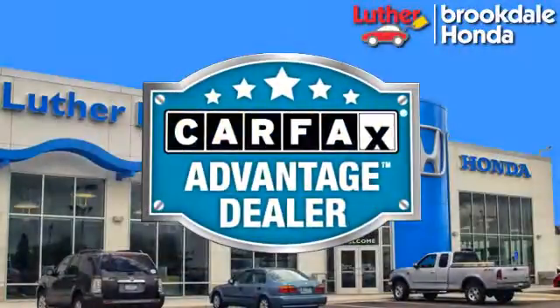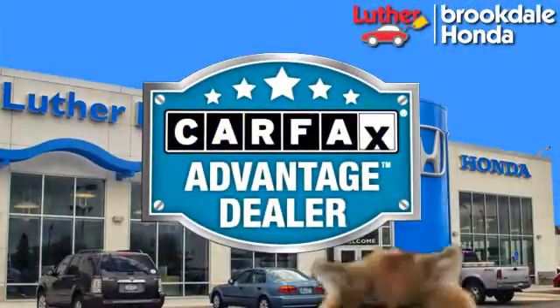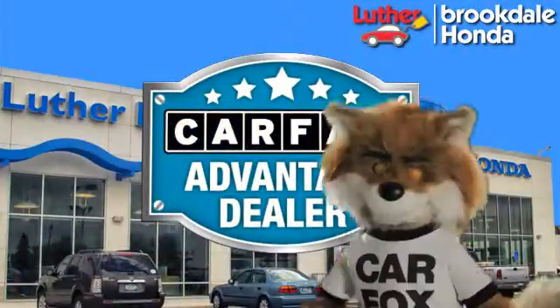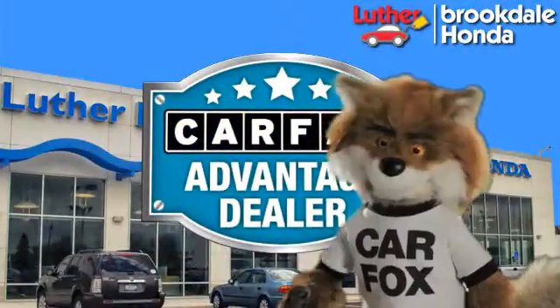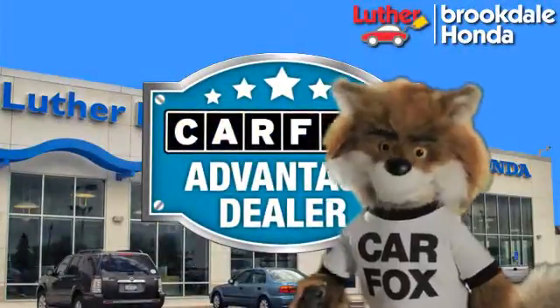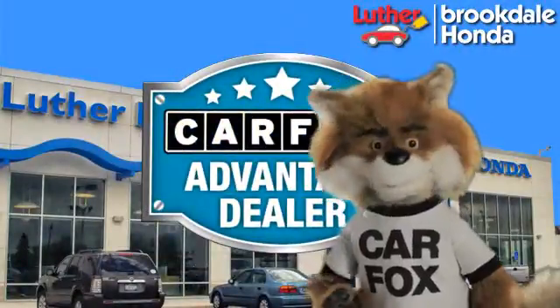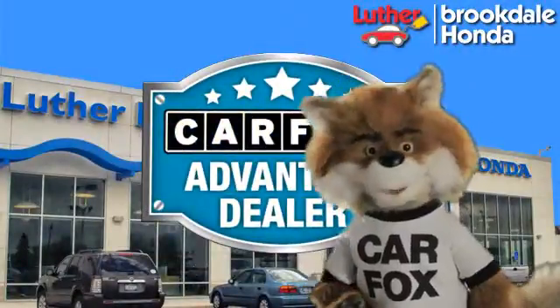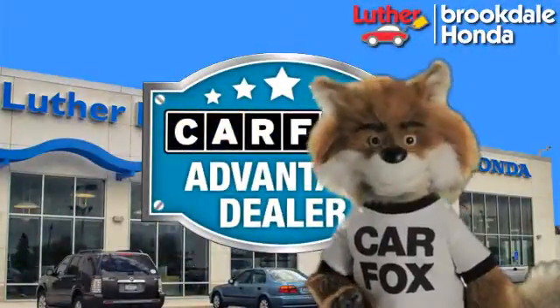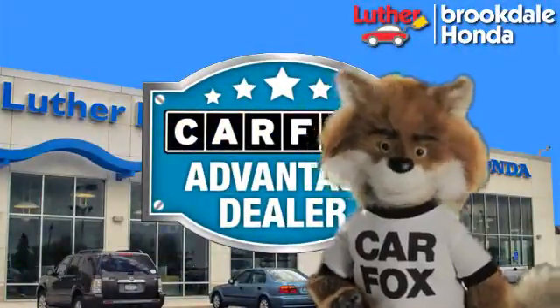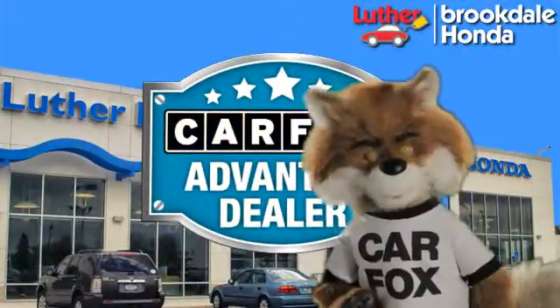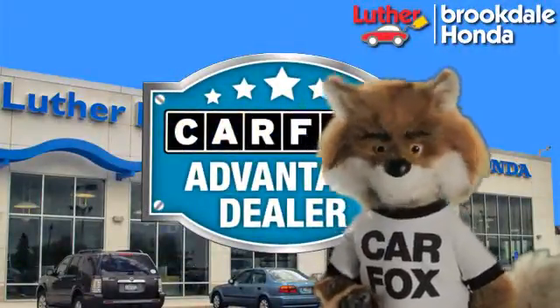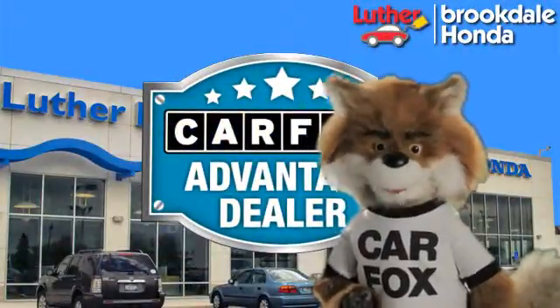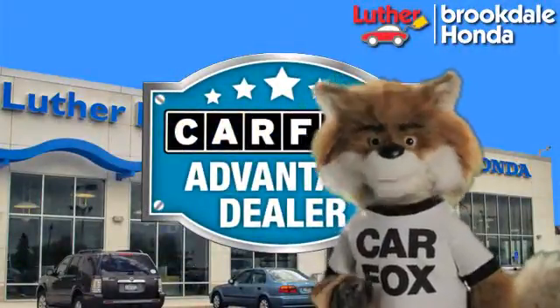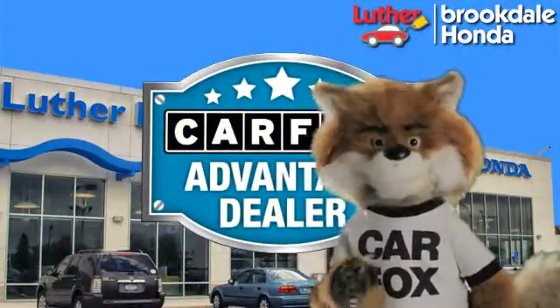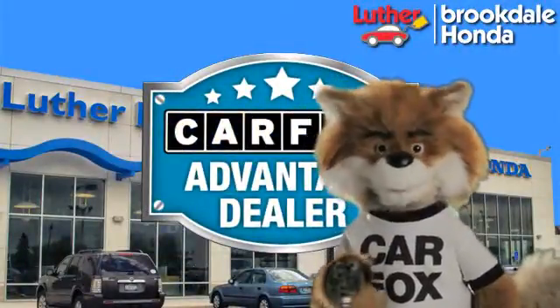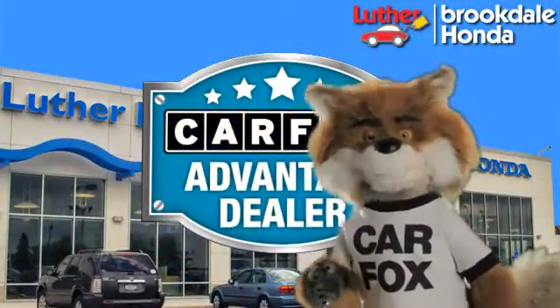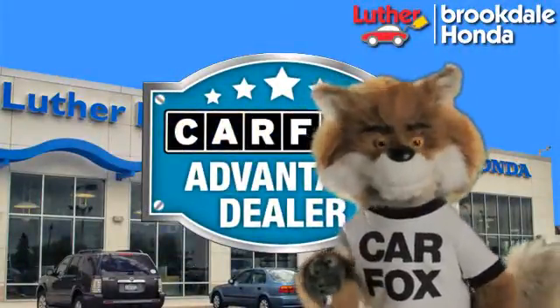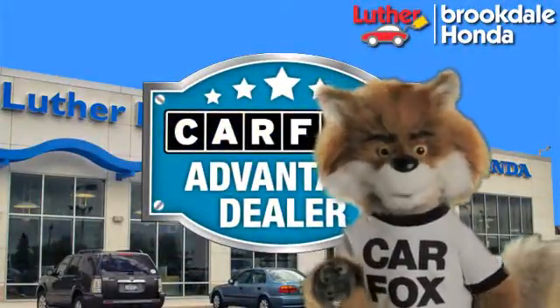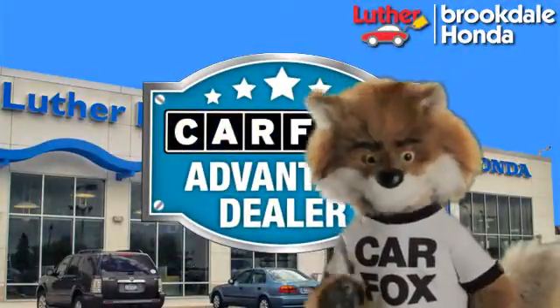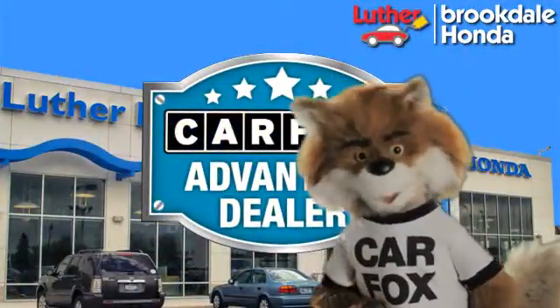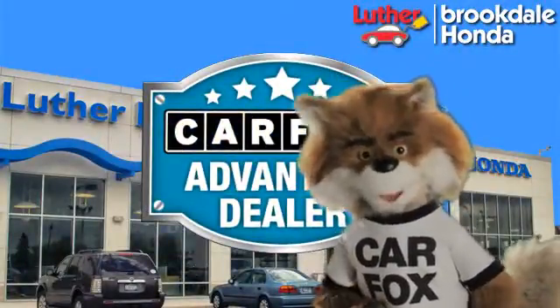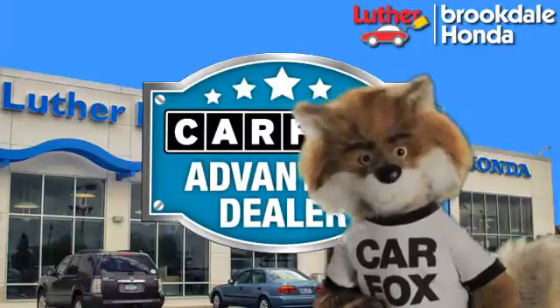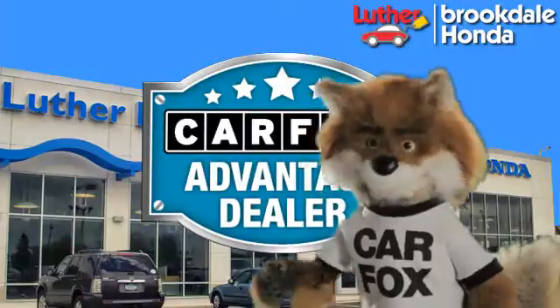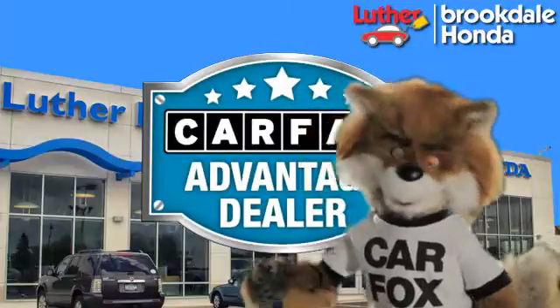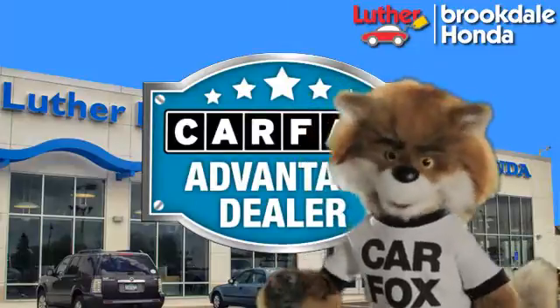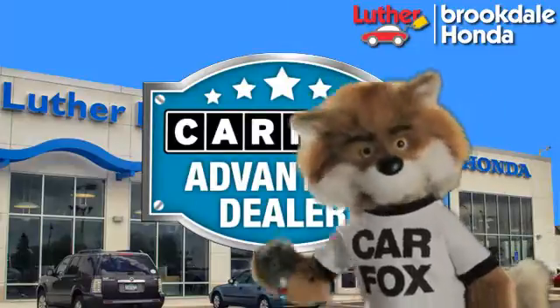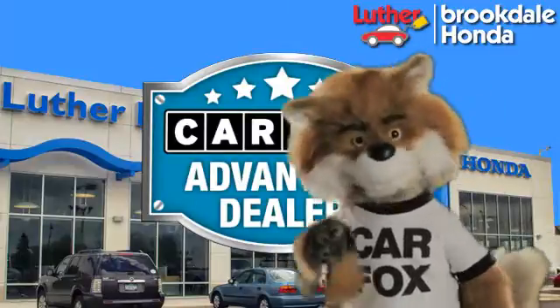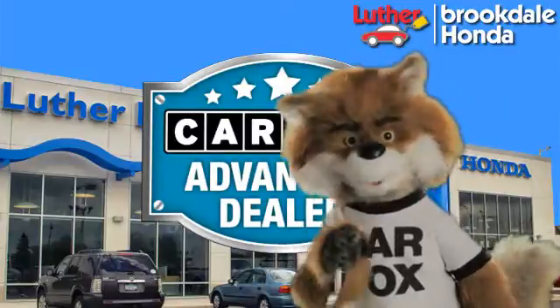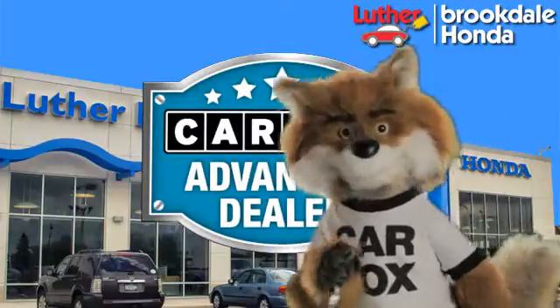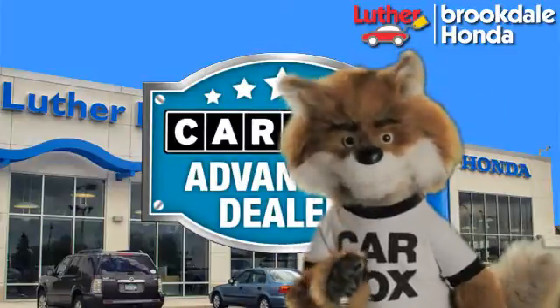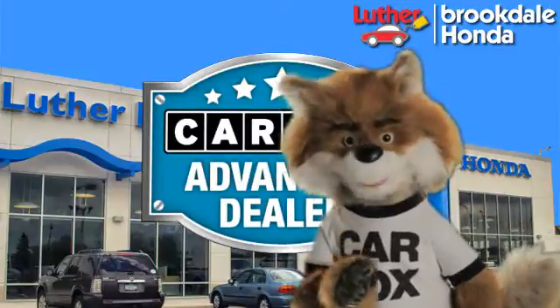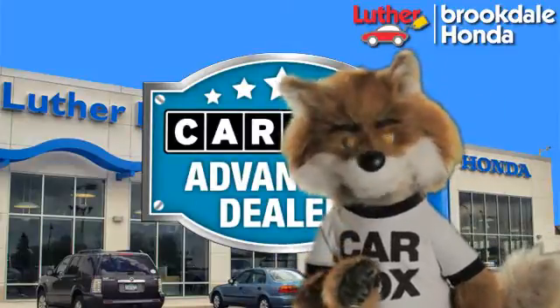Just say, show me the Carfax at Luther Brookdale Honda, a Carfax Advantage dealer. See you later.